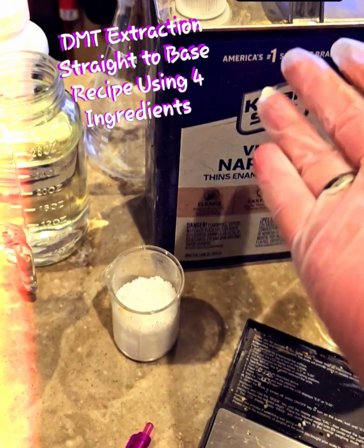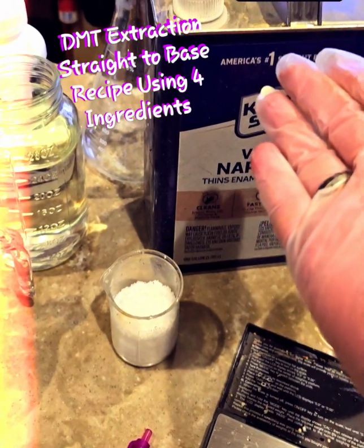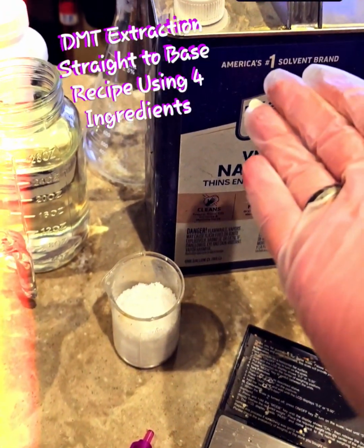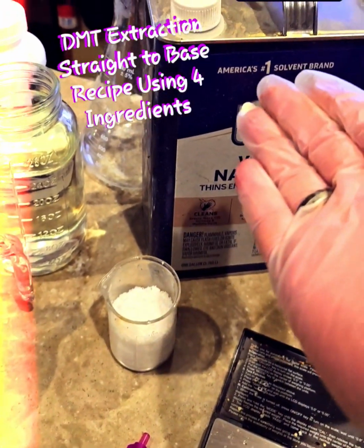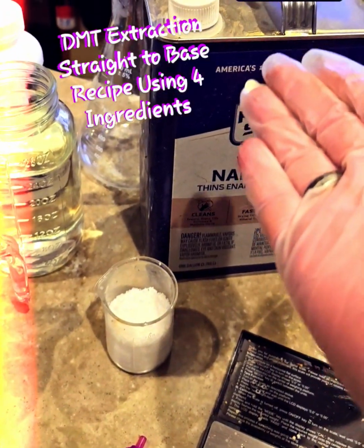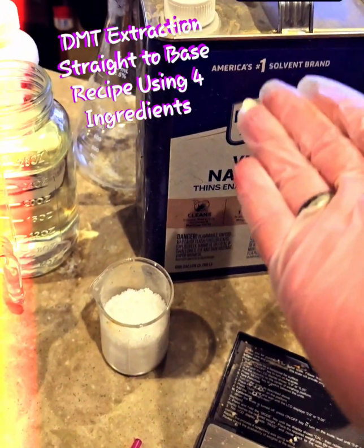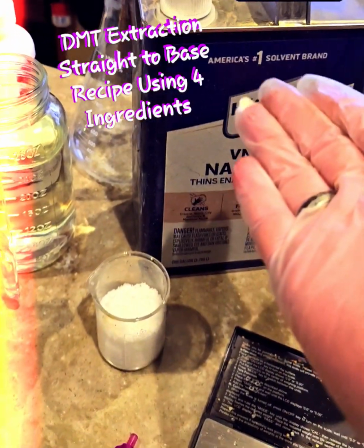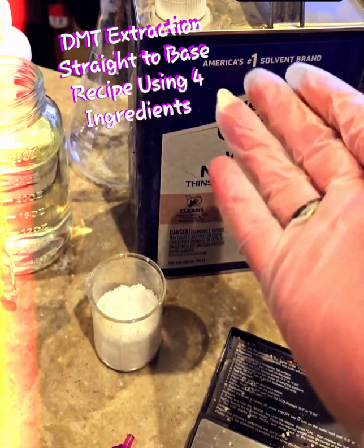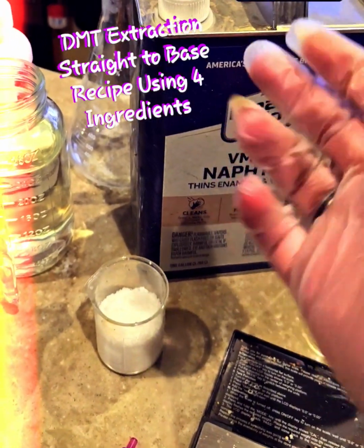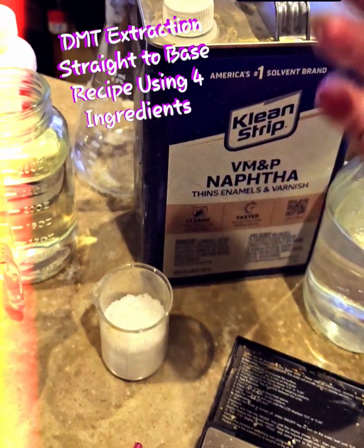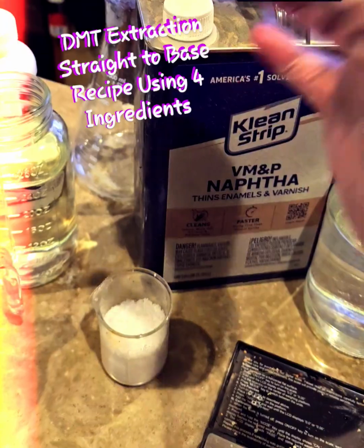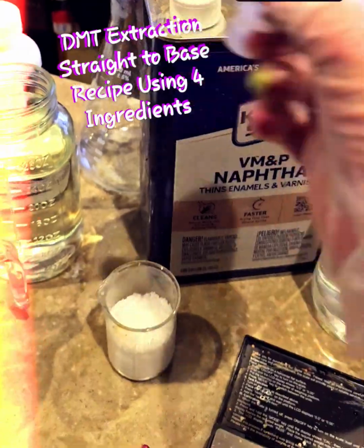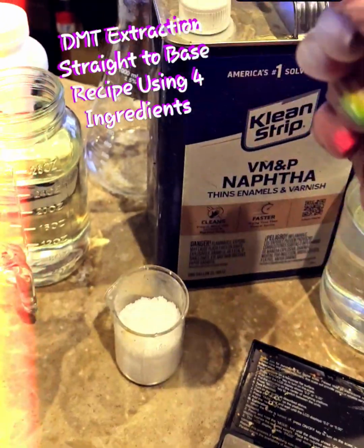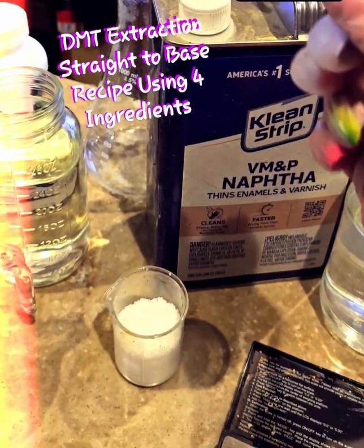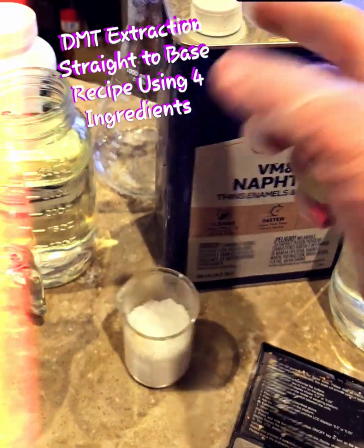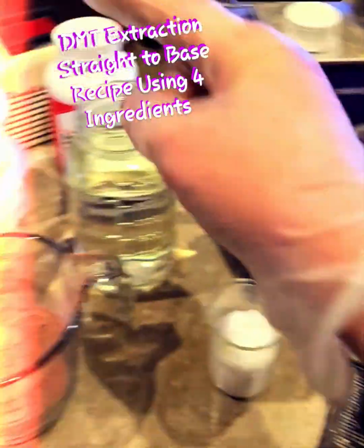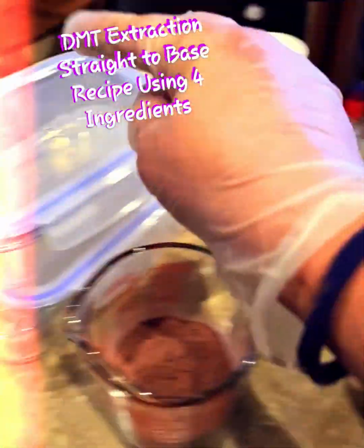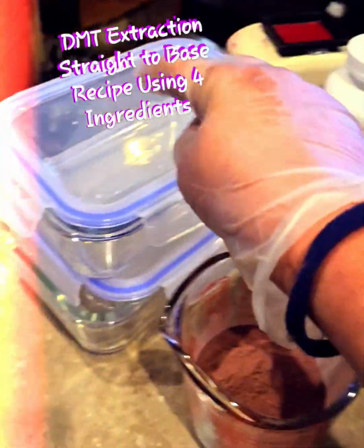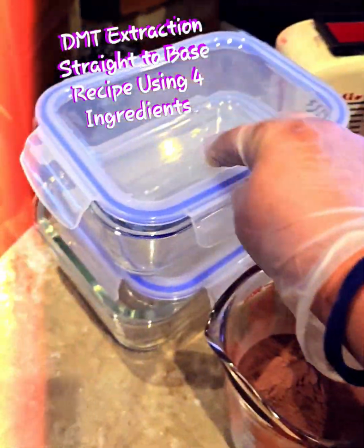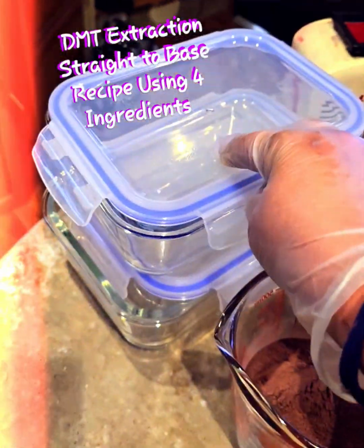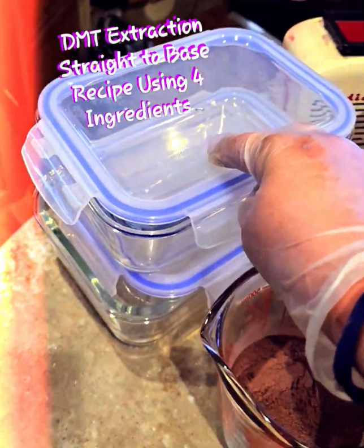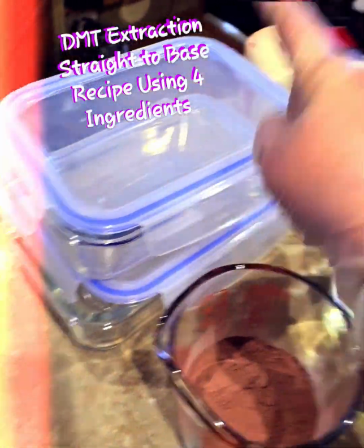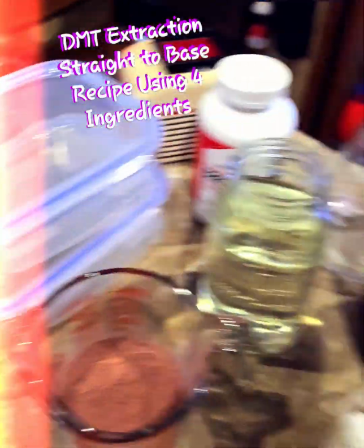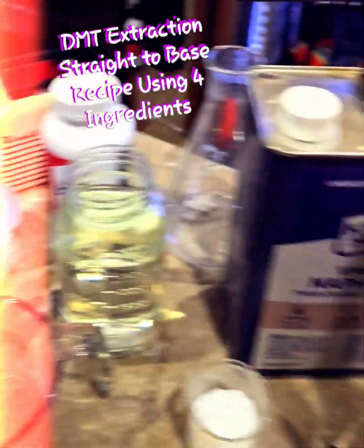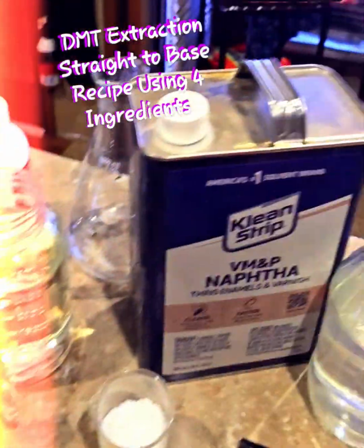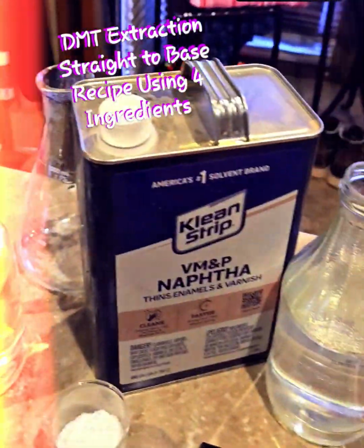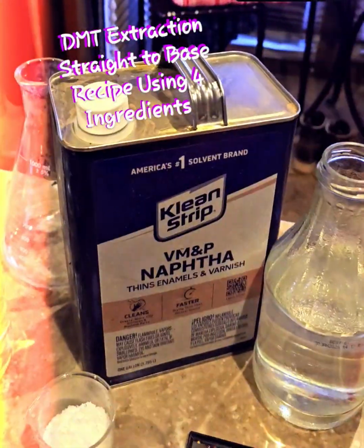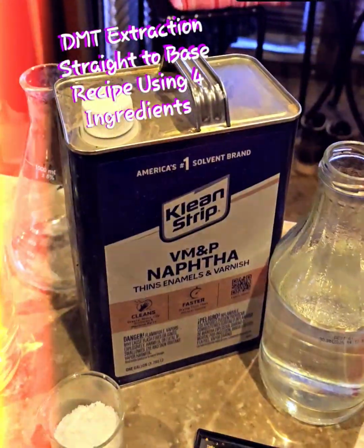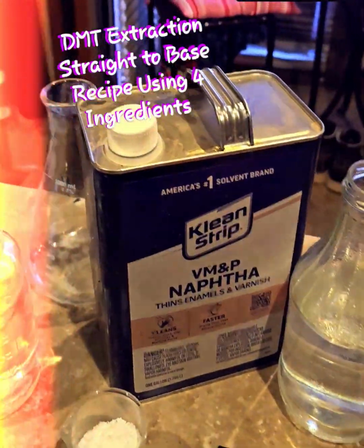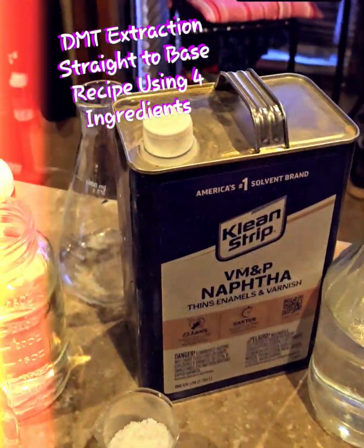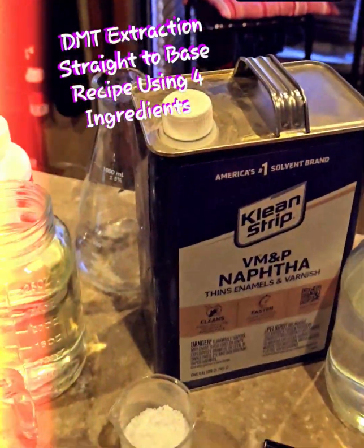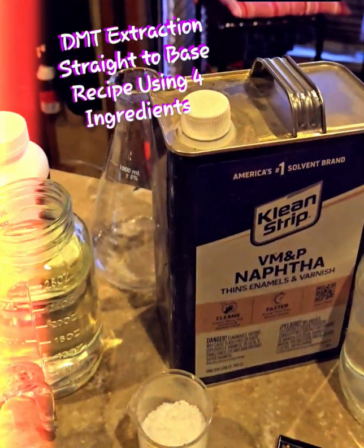Then you're going to use a turkey baster to remove it, add it to your glass jar, put it in the refrigerator, and there you go.